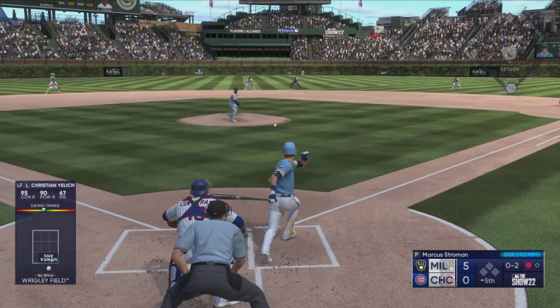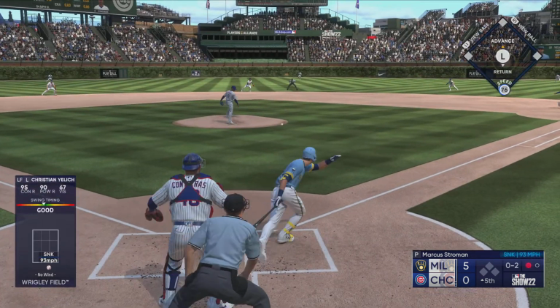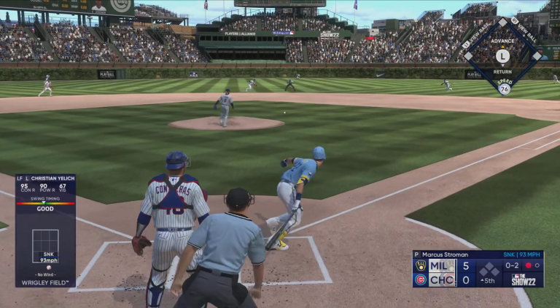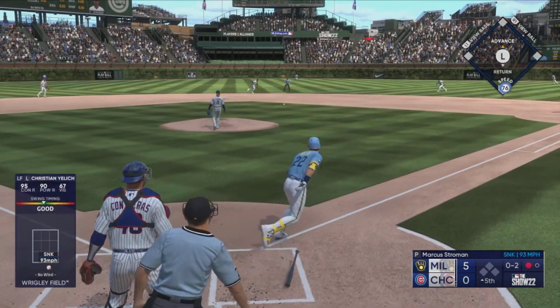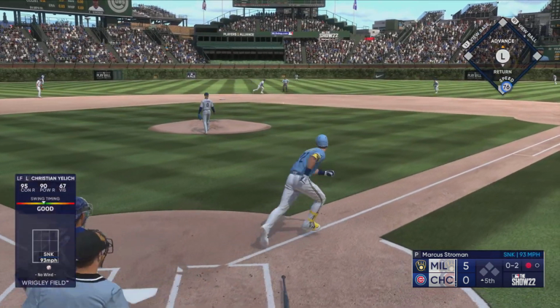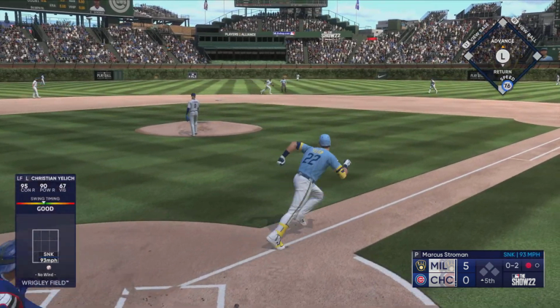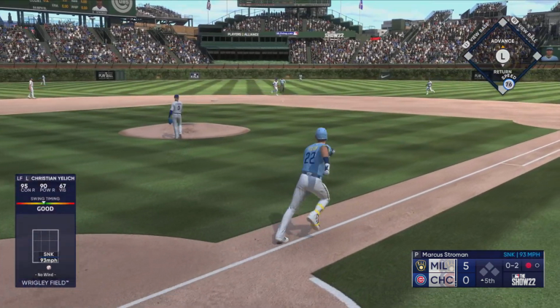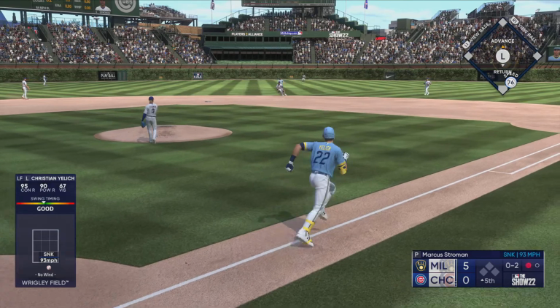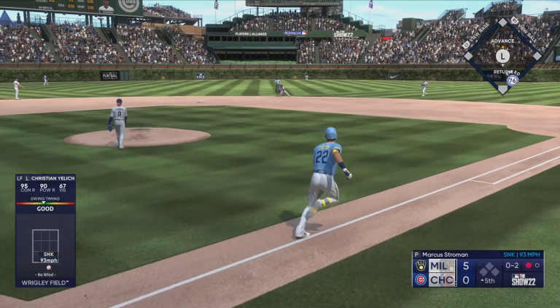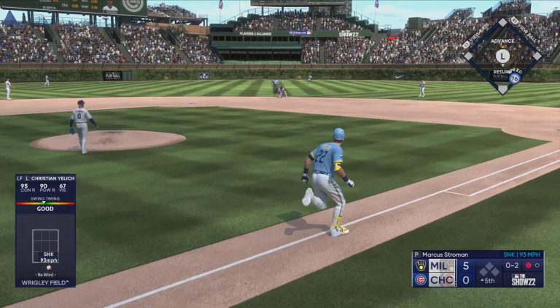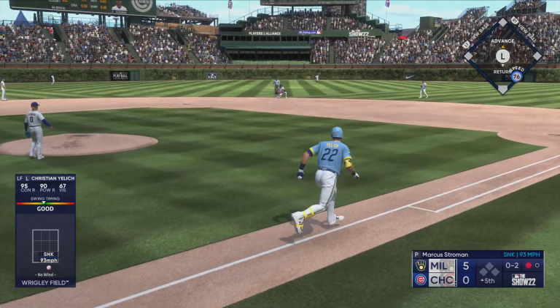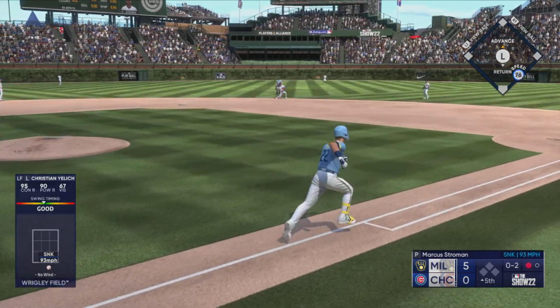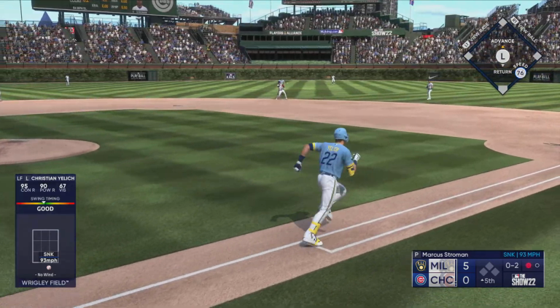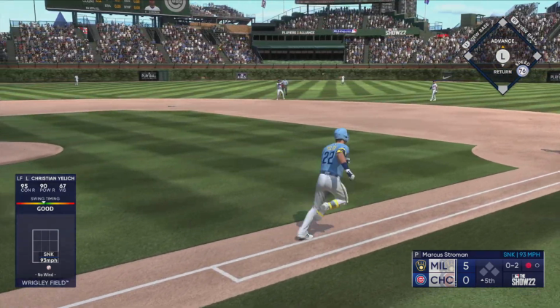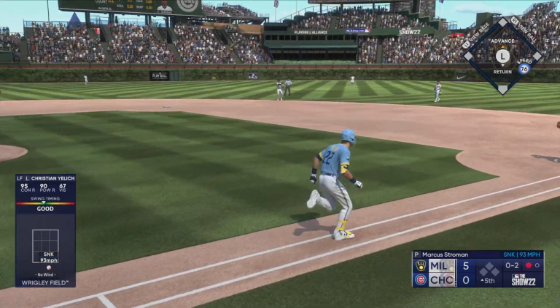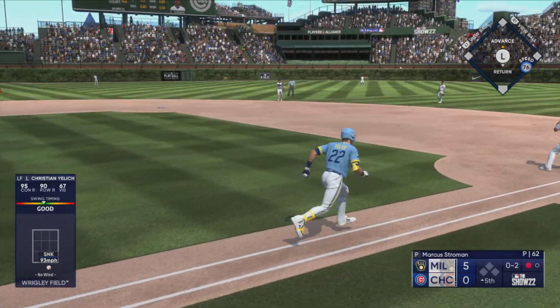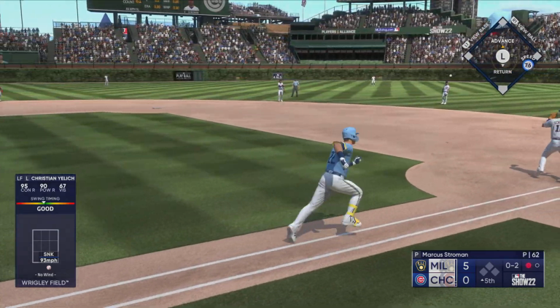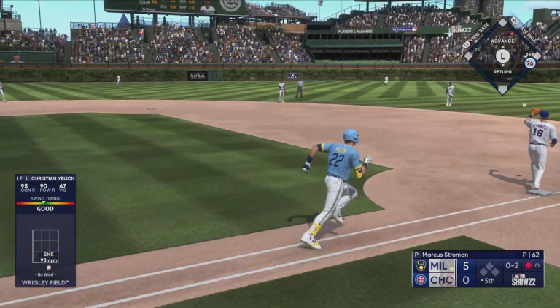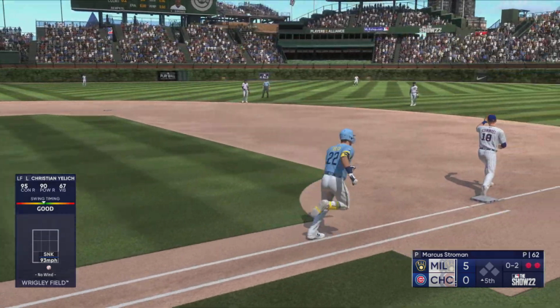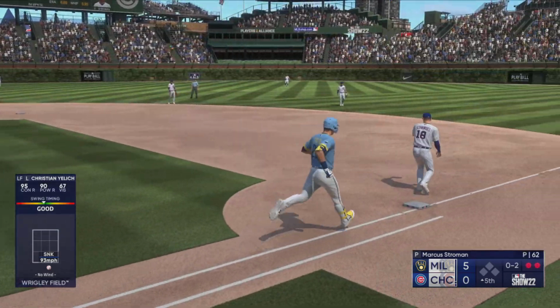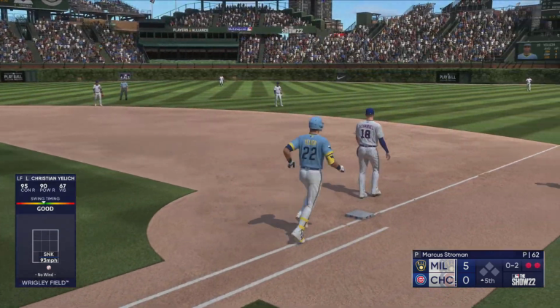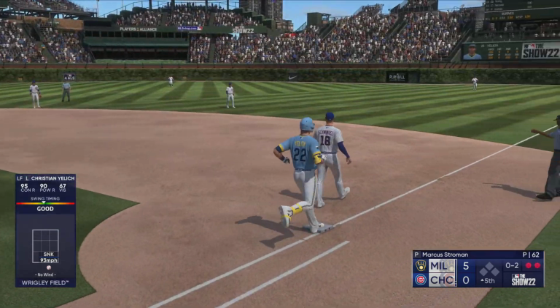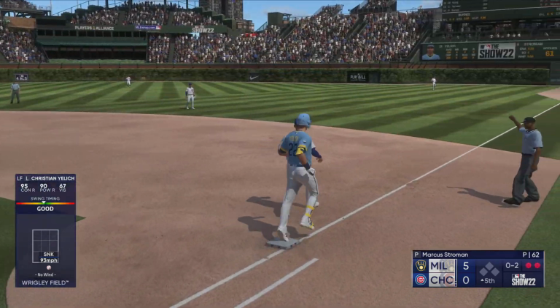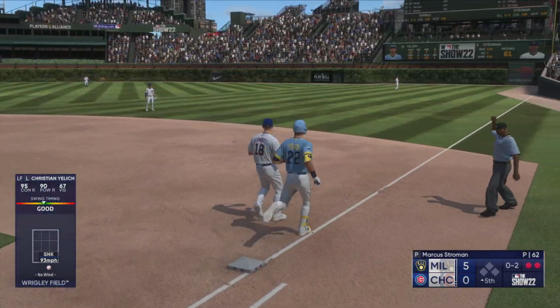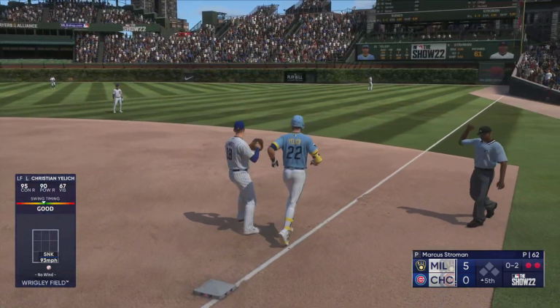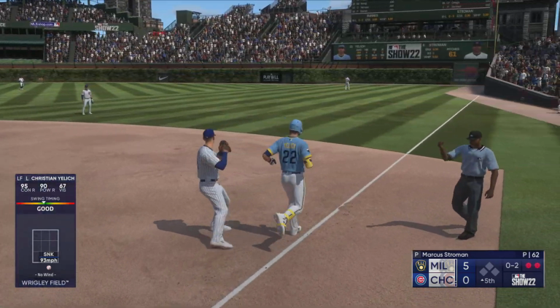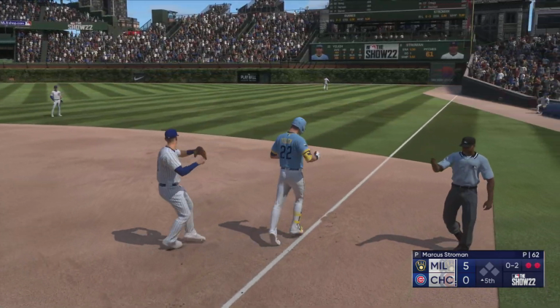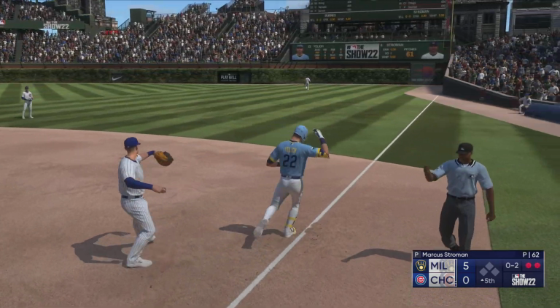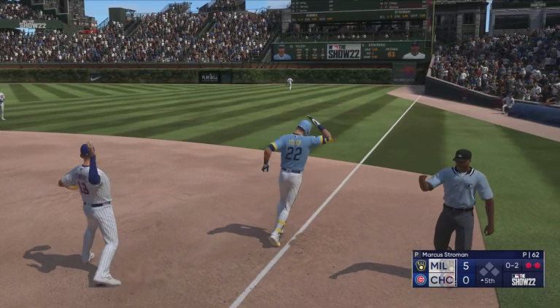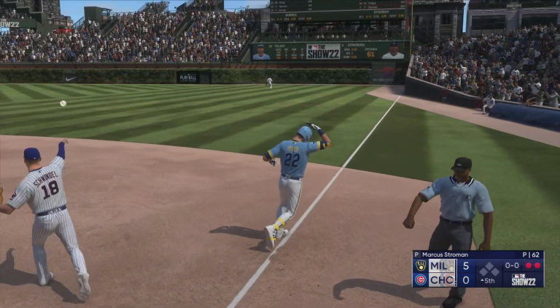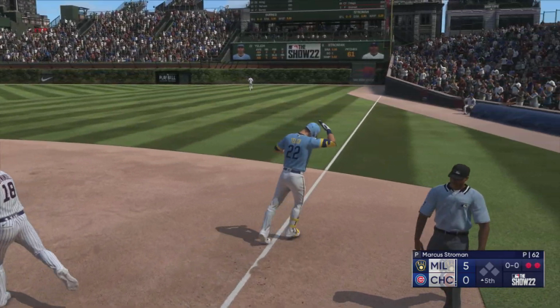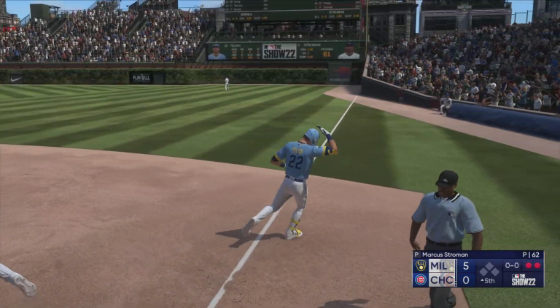Ground ball up the middle — gloves it, throws to first. Jelic out on the play.